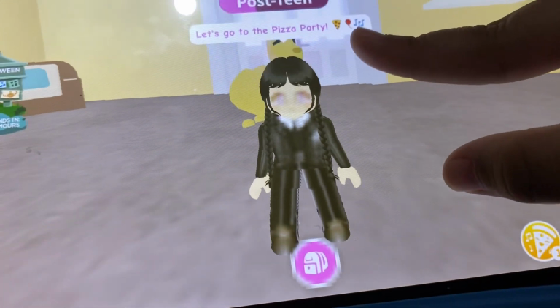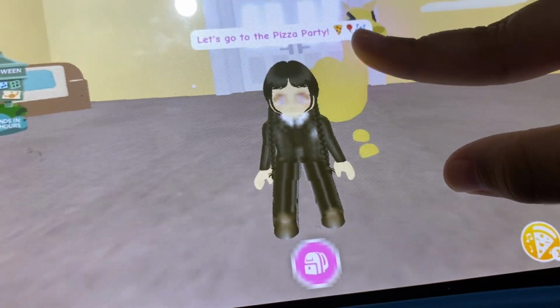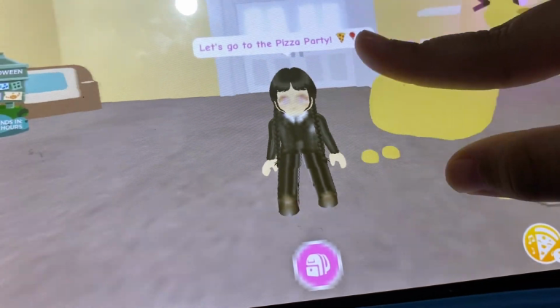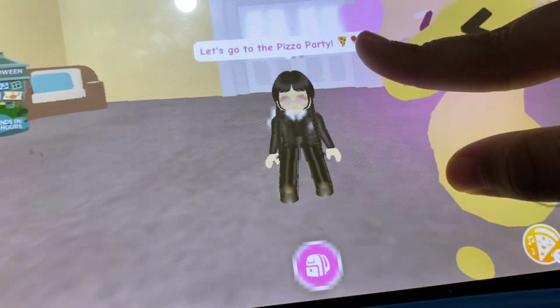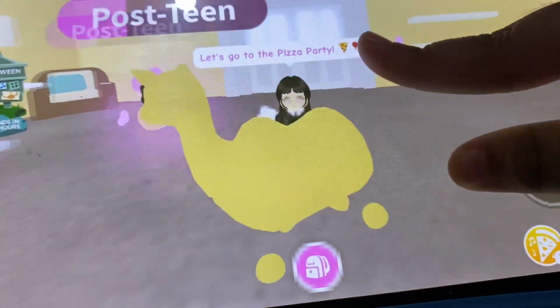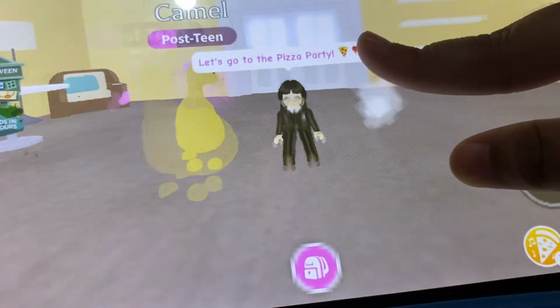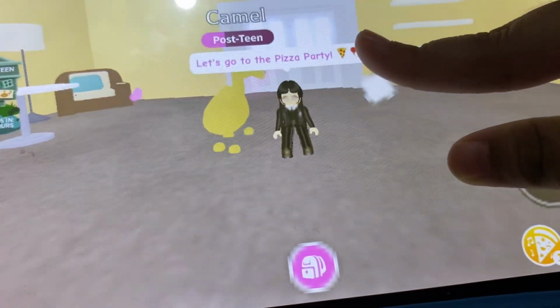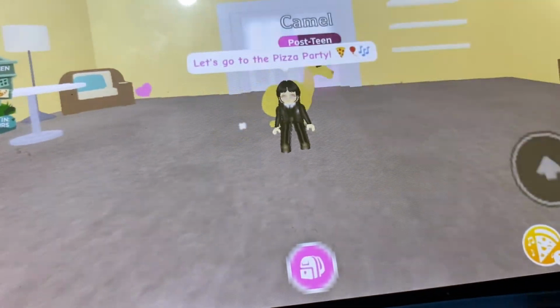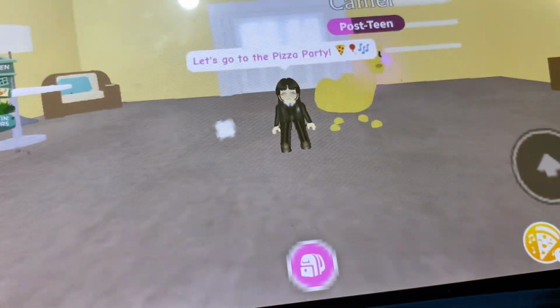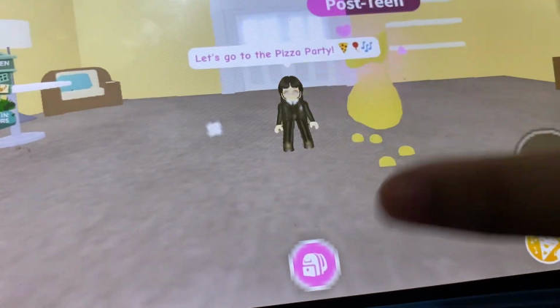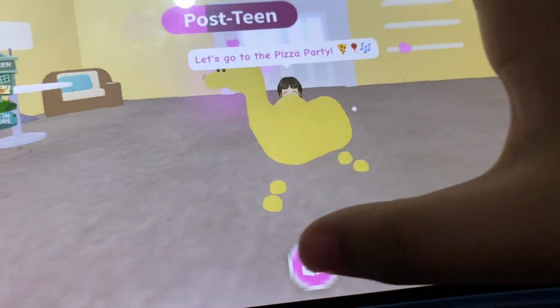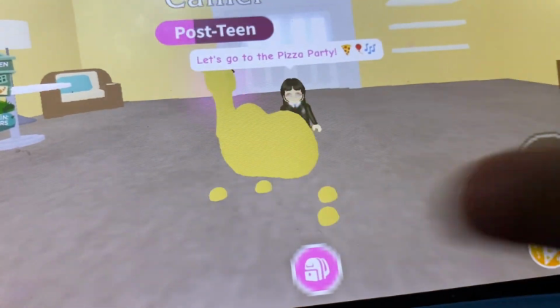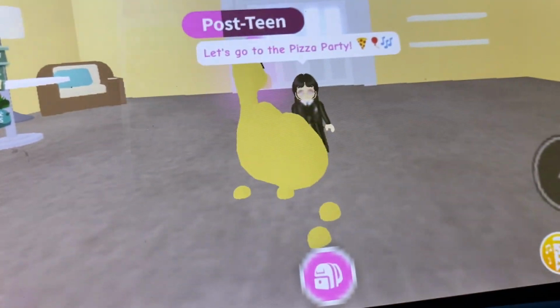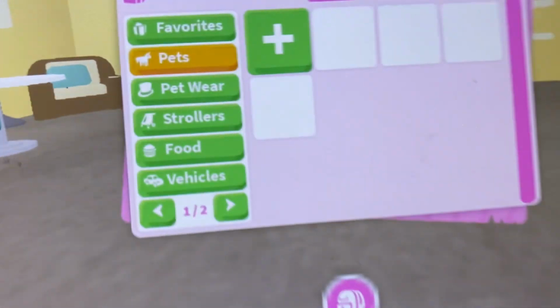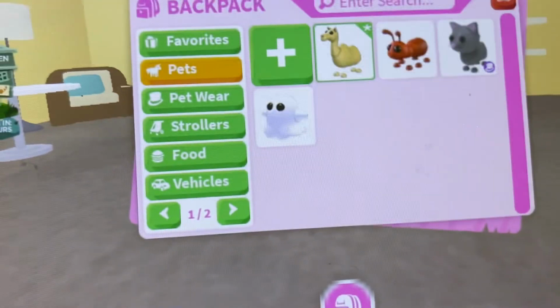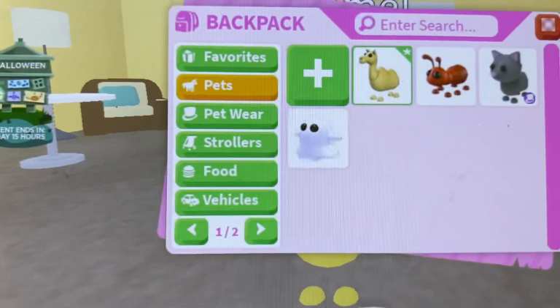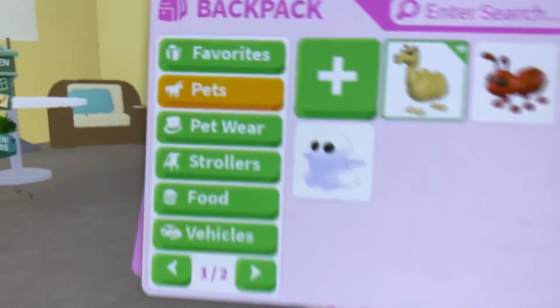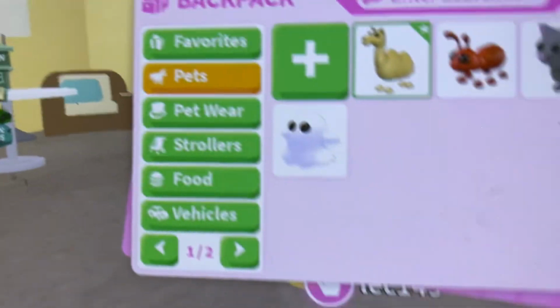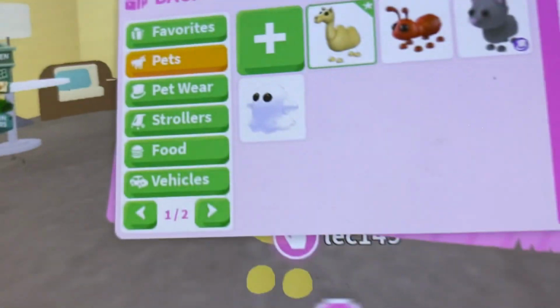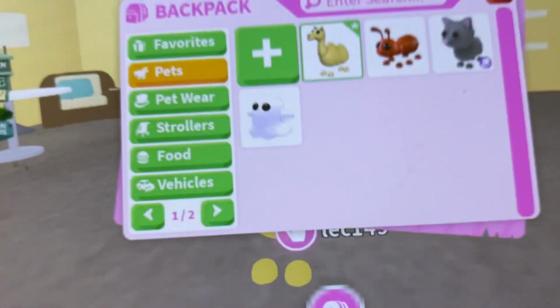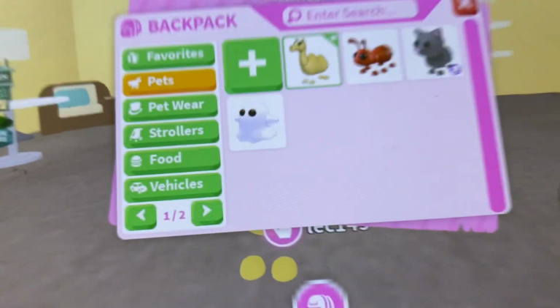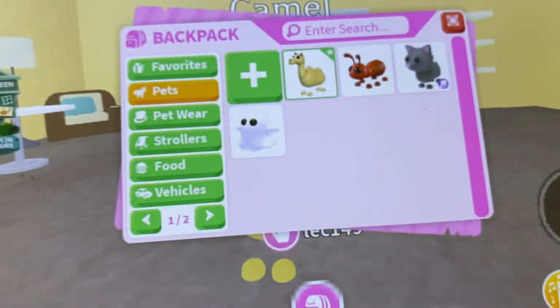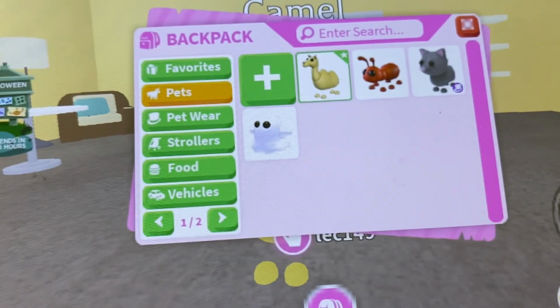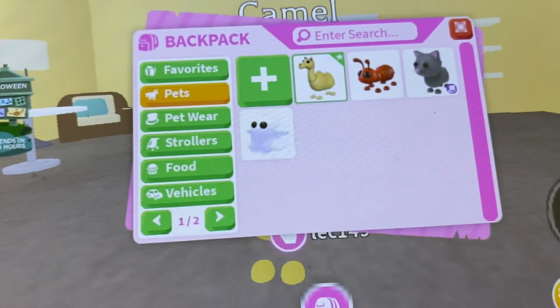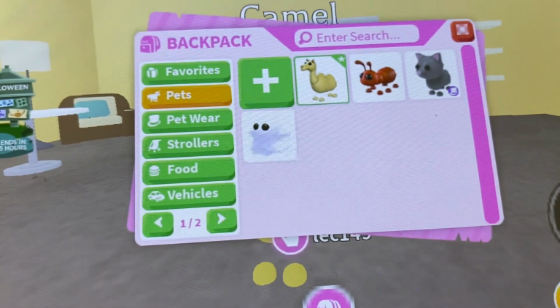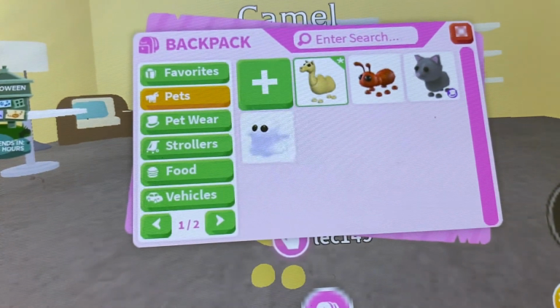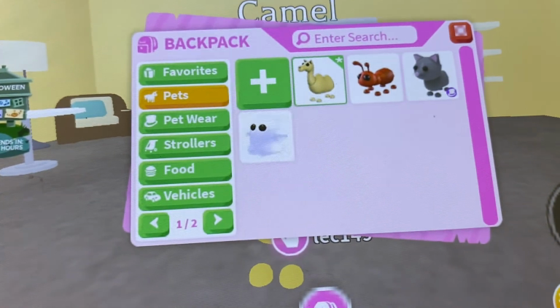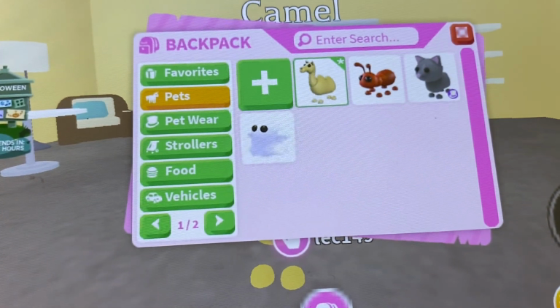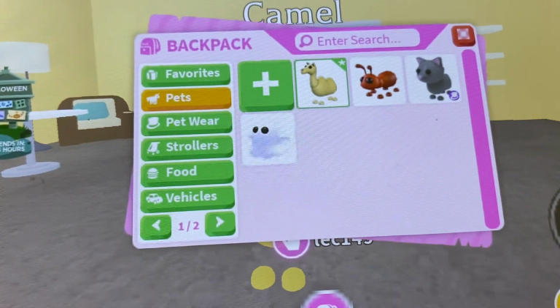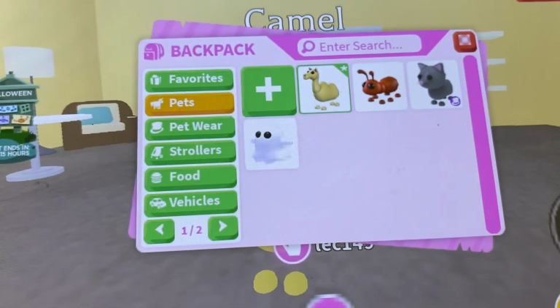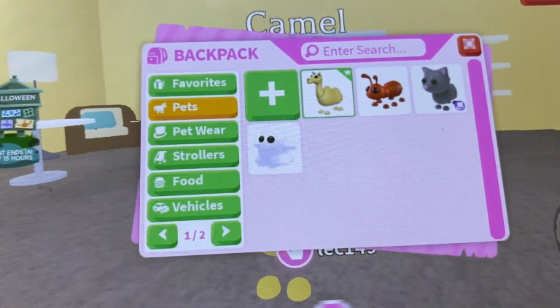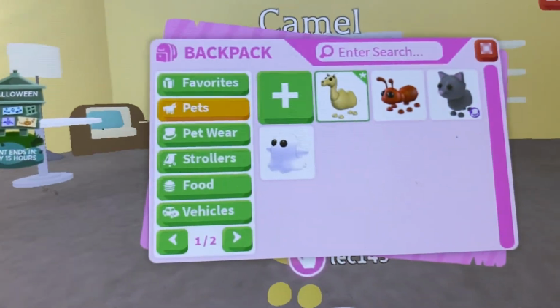This is my pet in Adopt Me. You can get a lot of pets in Adopt Me. I have a ghost, a cat, and an ant.